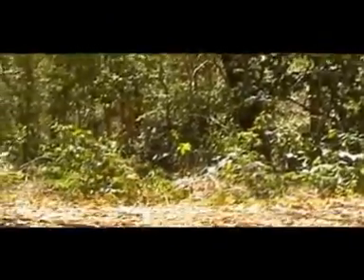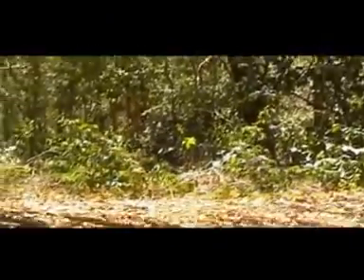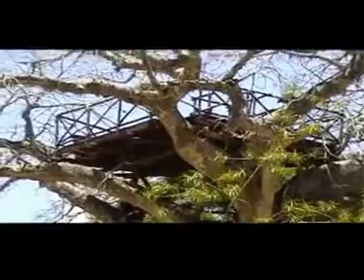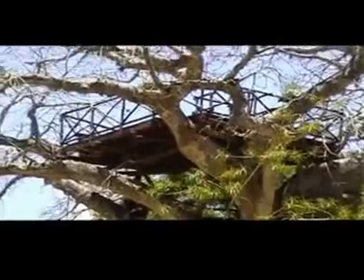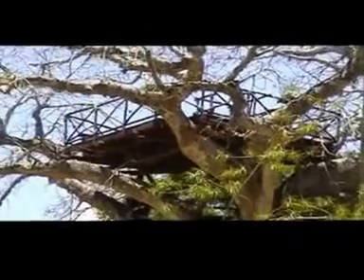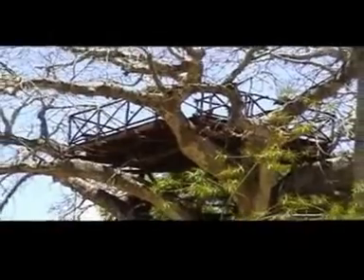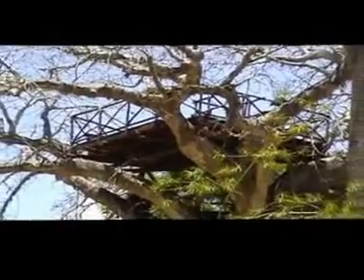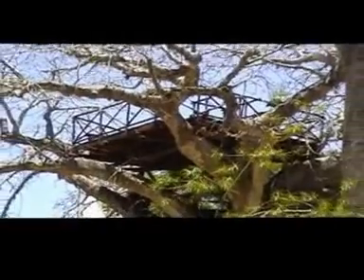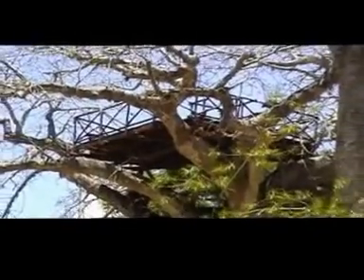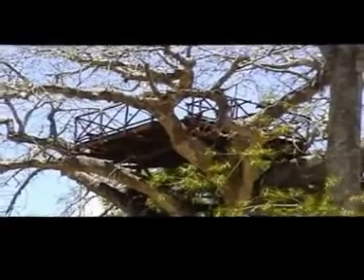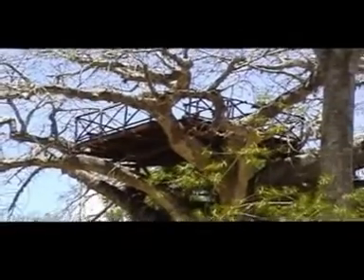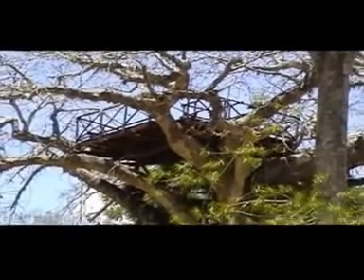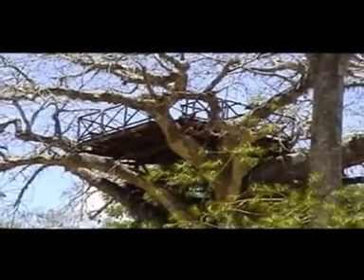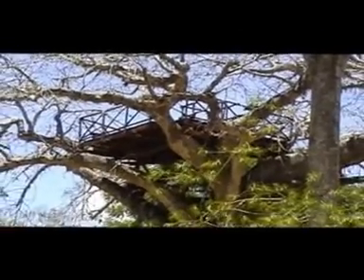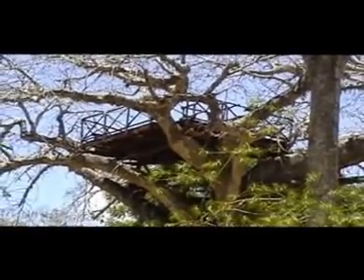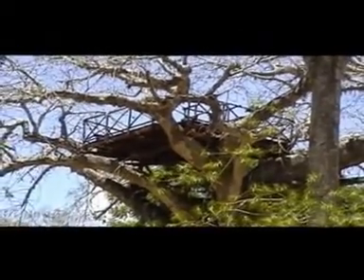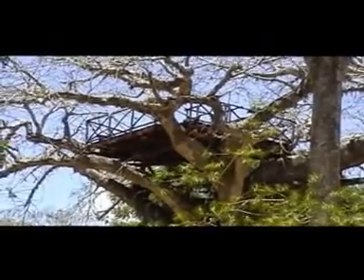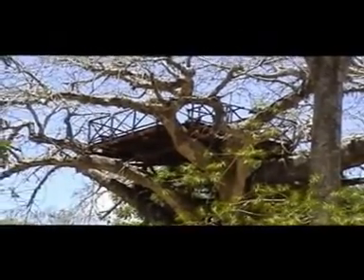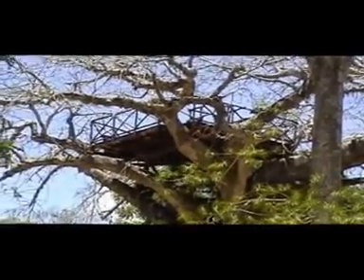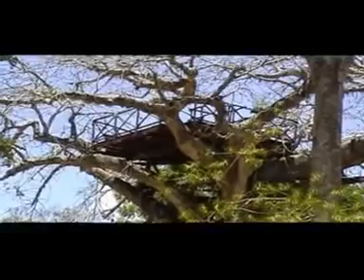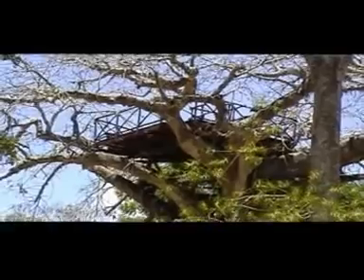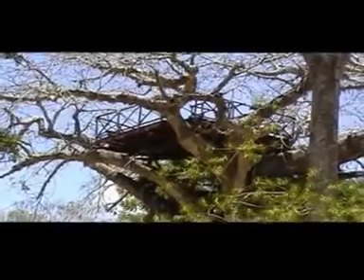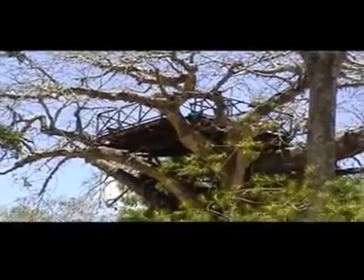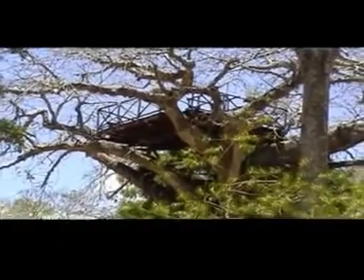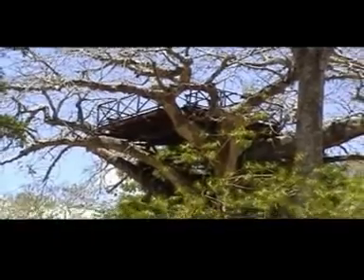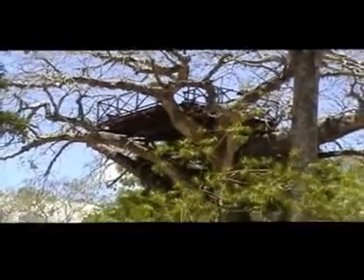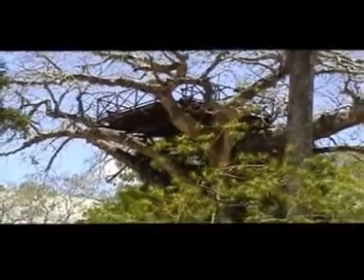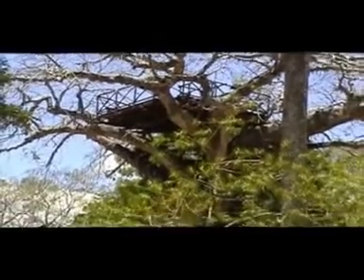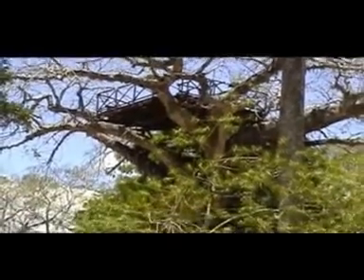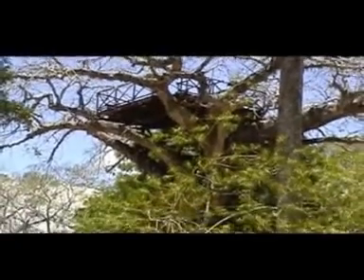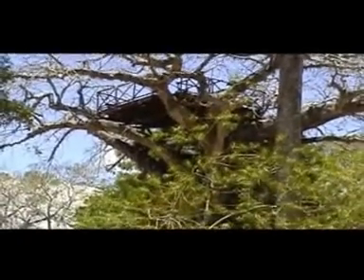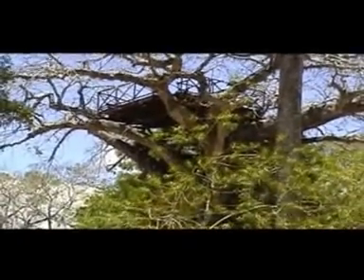Gede has a tree house which gives a very beautiful bird's eye view of Malindi town.